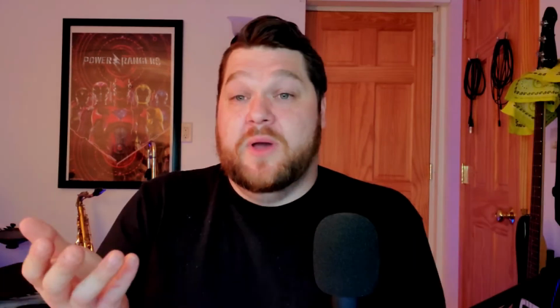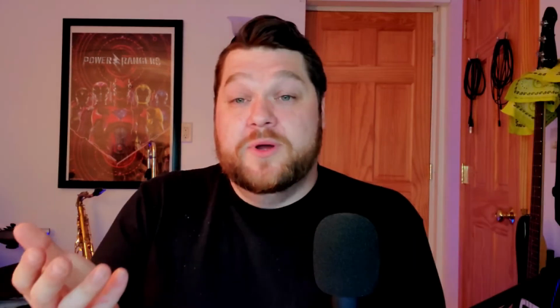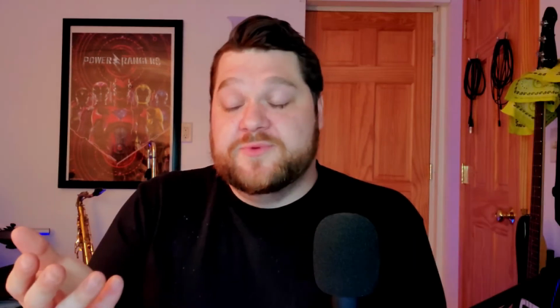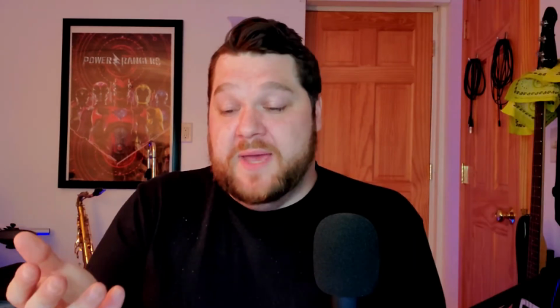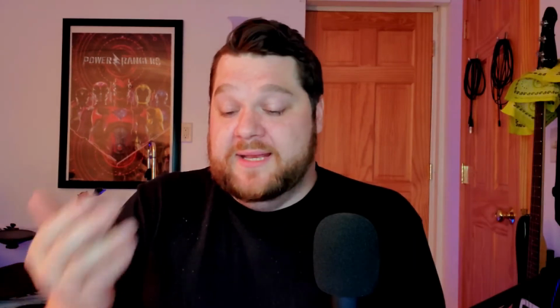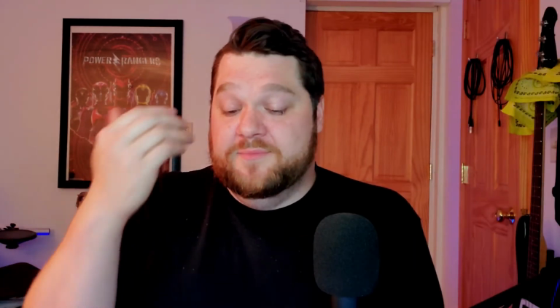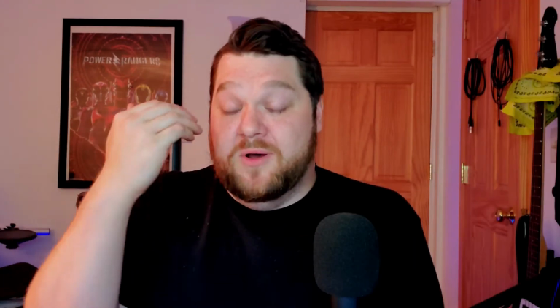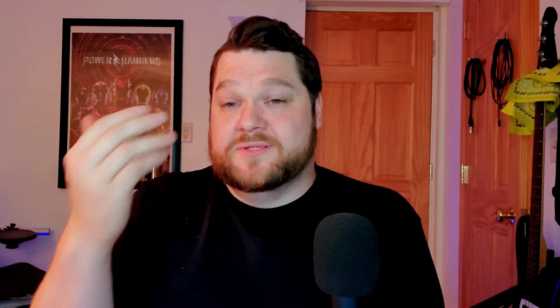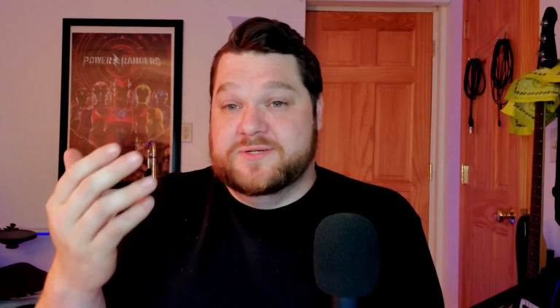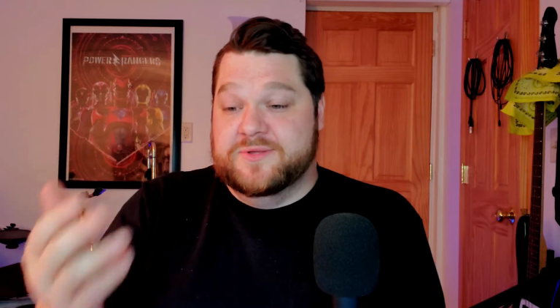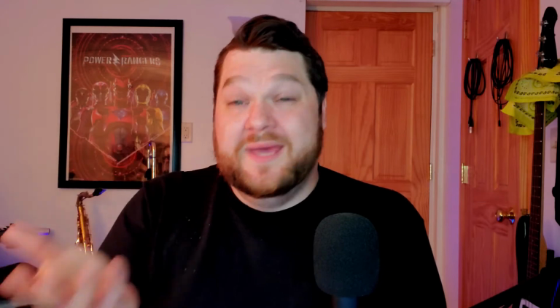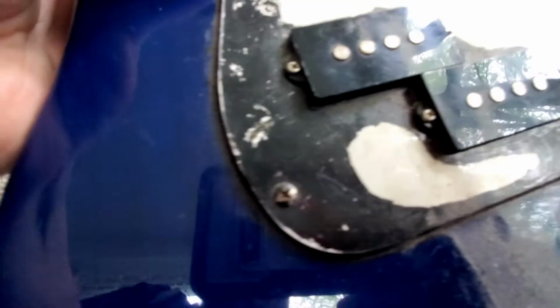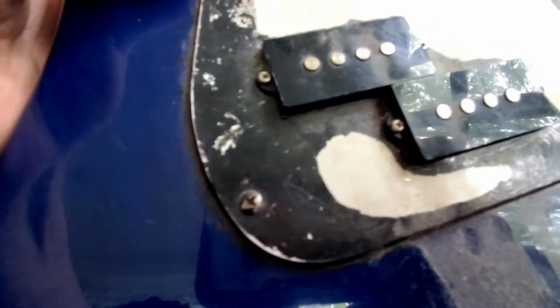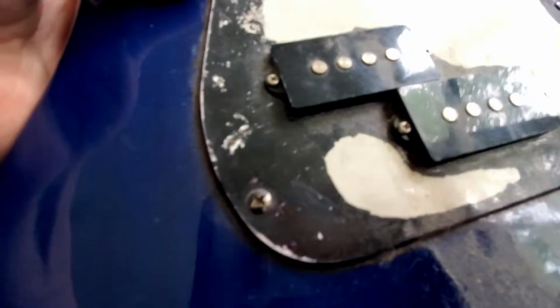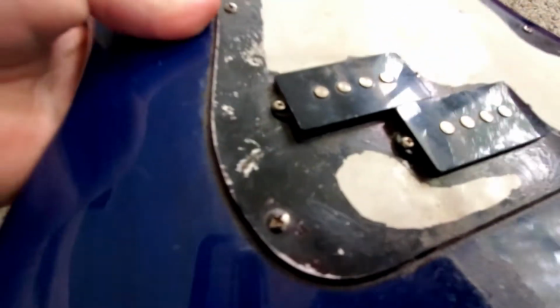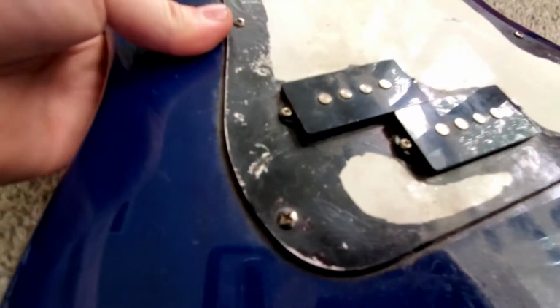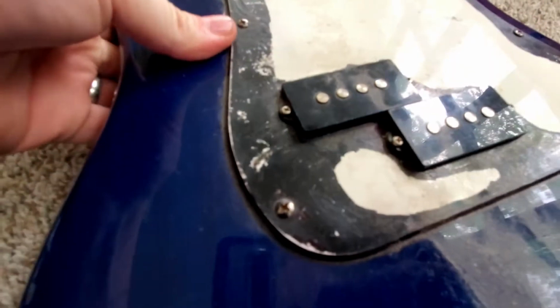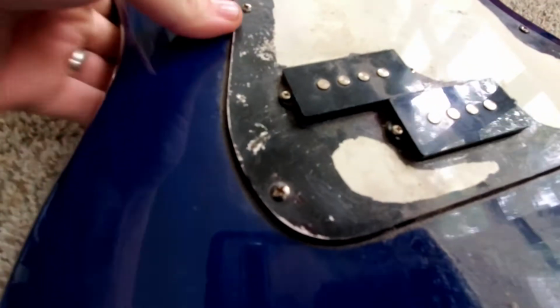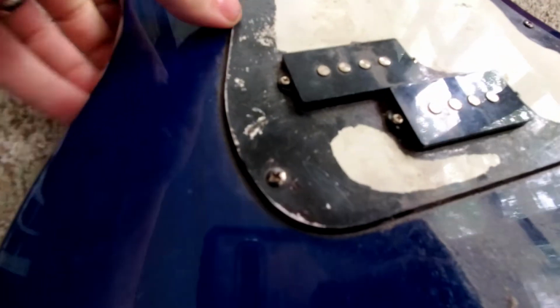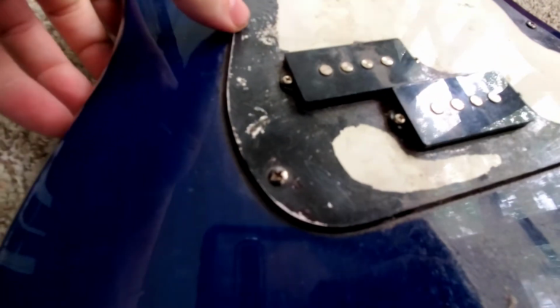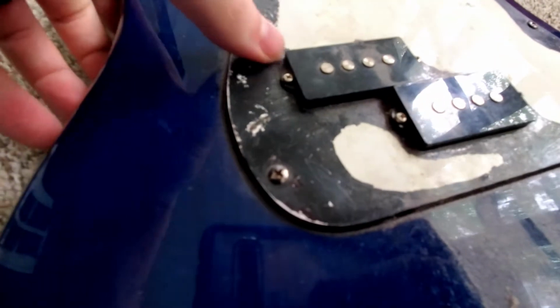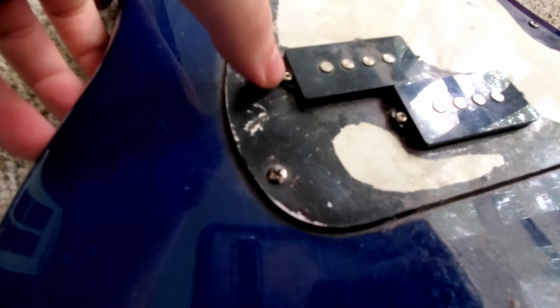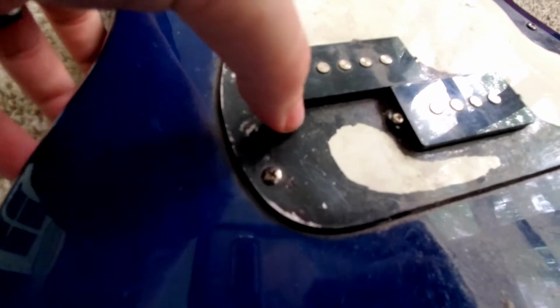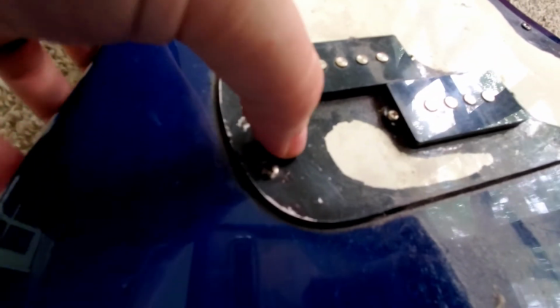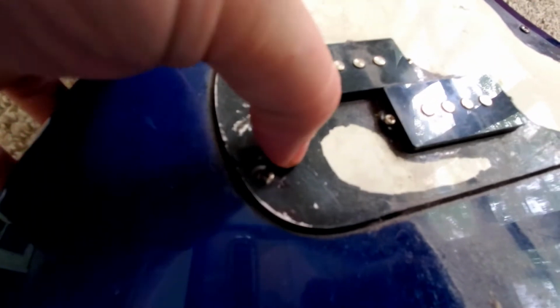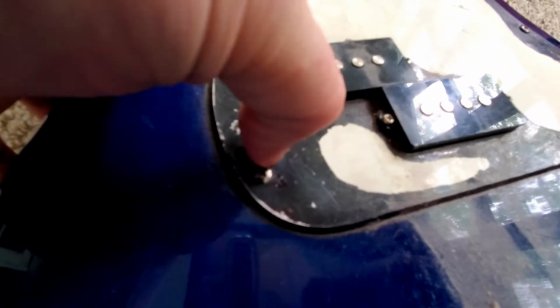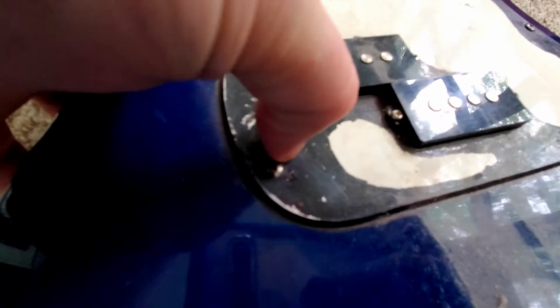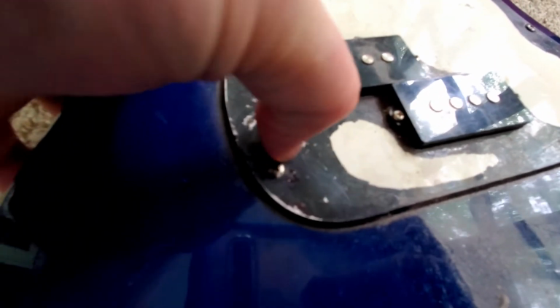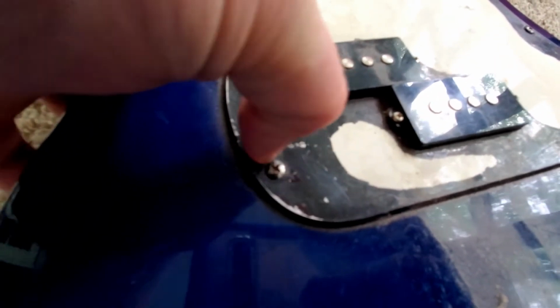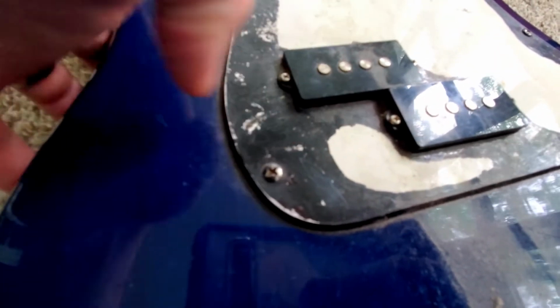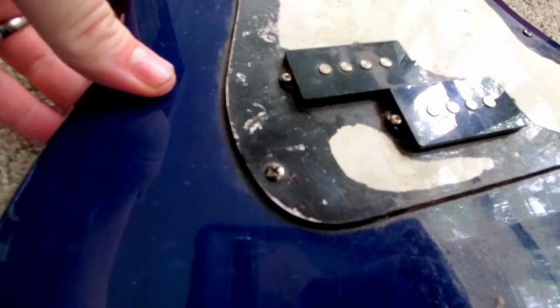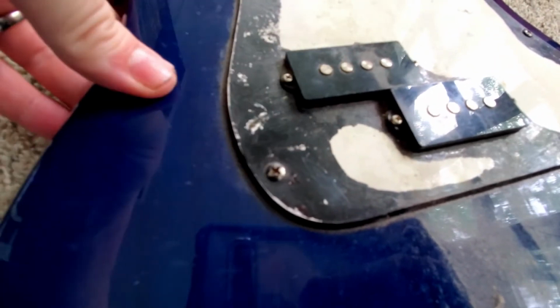I wanted to repaint it, but the pickguard had been painted with really cruddy paint and not done well.